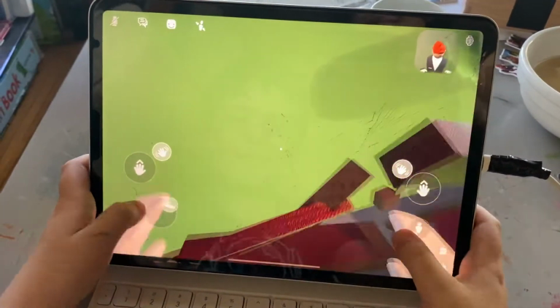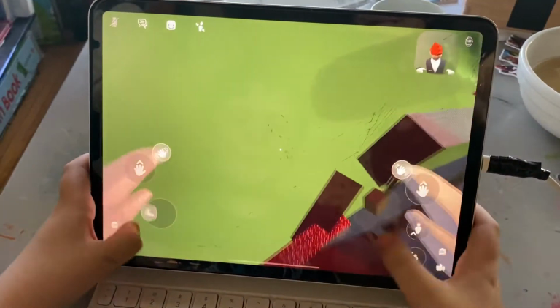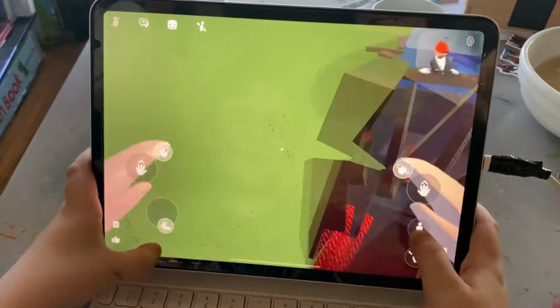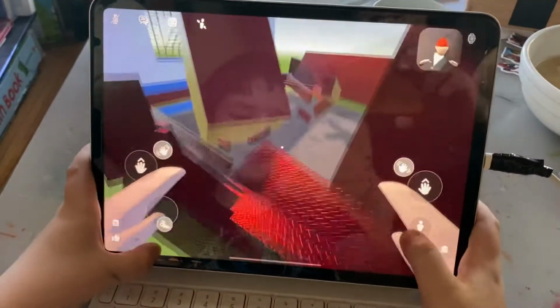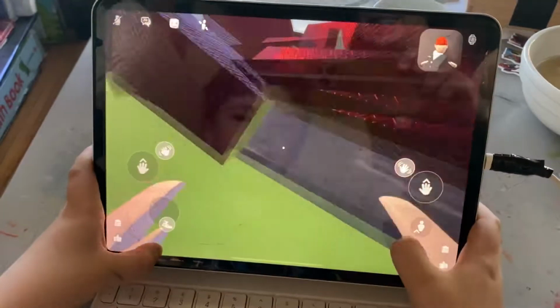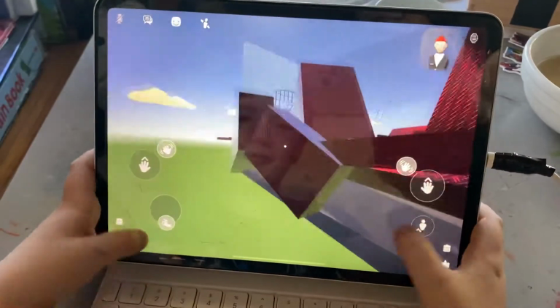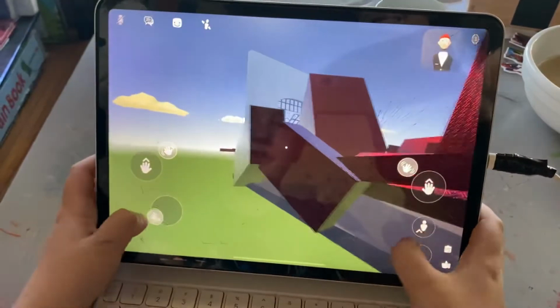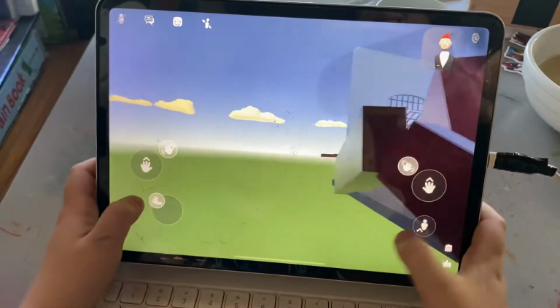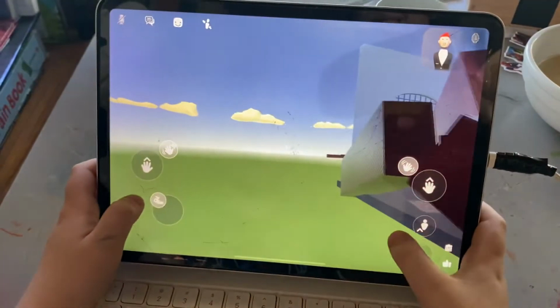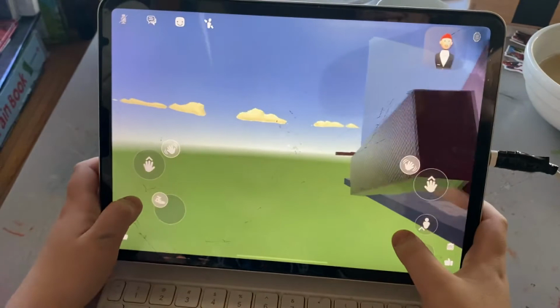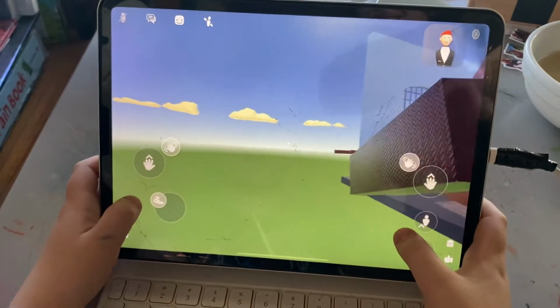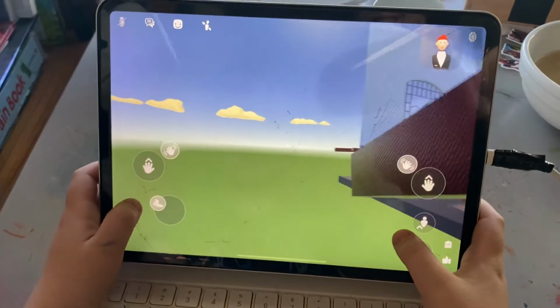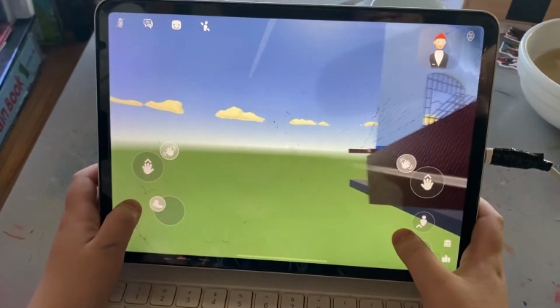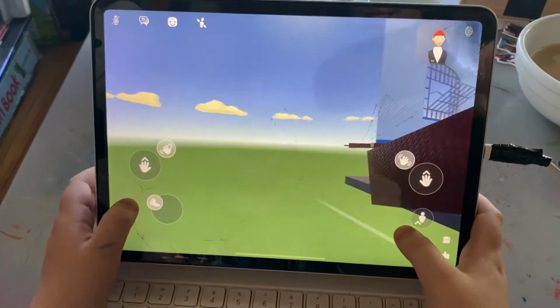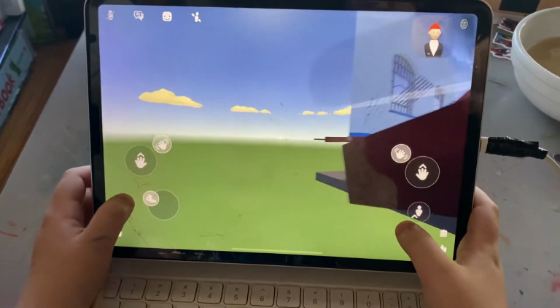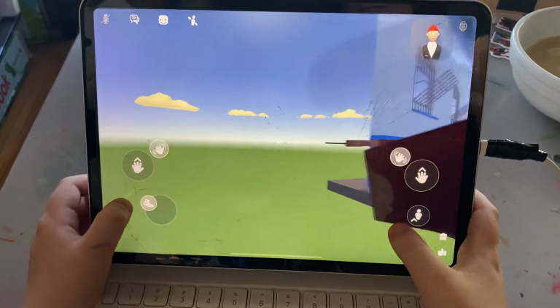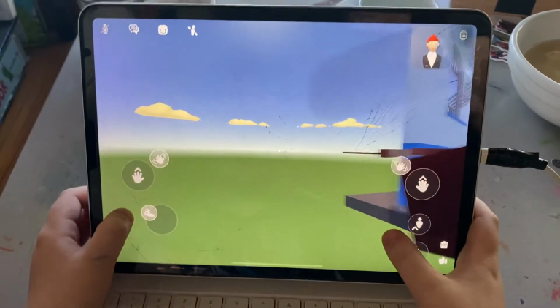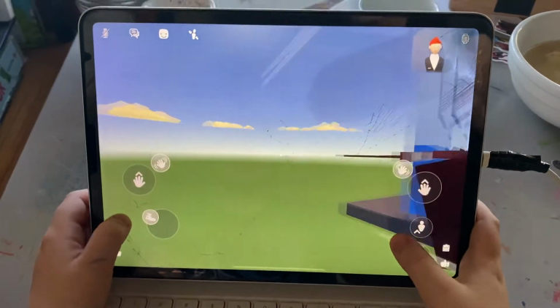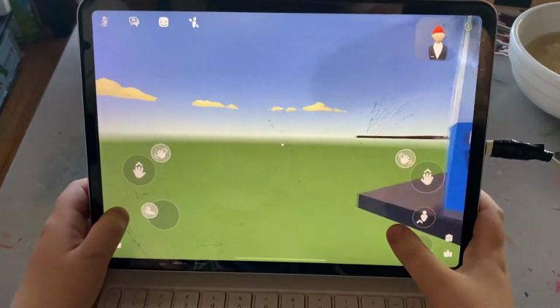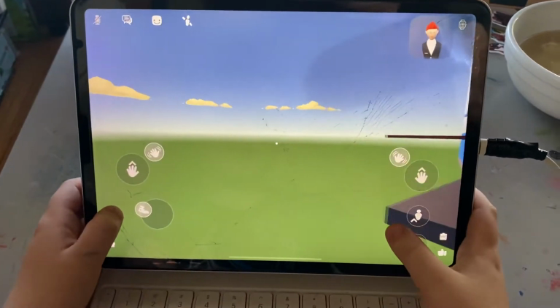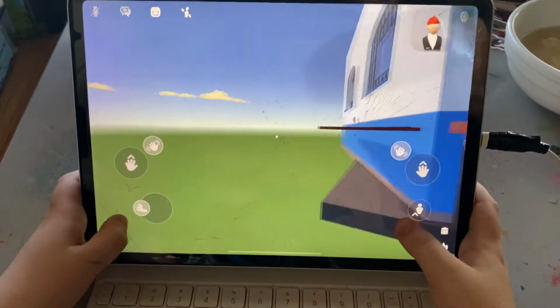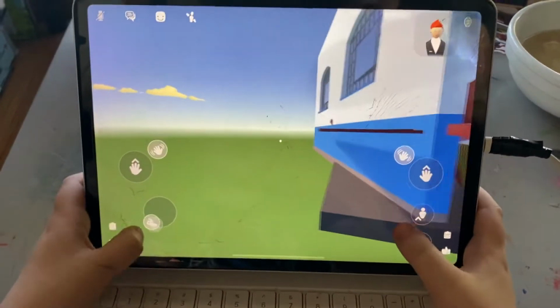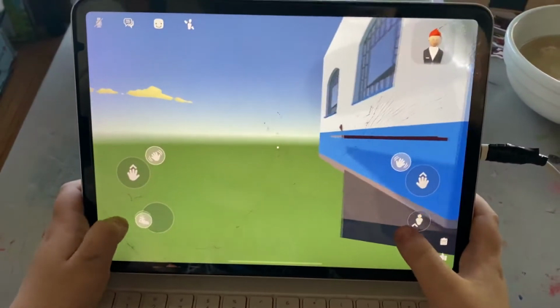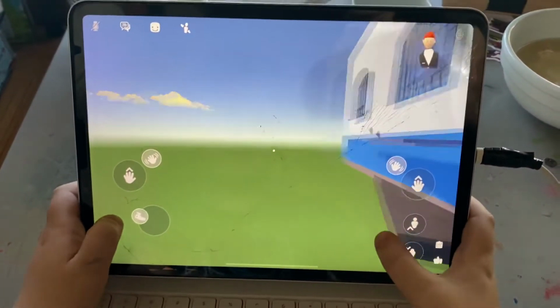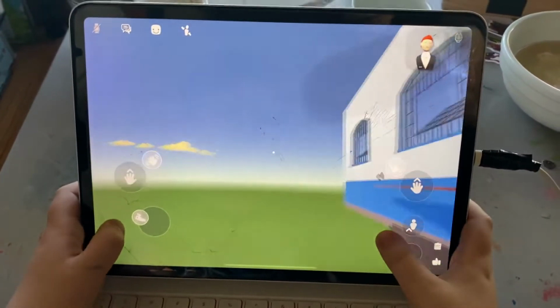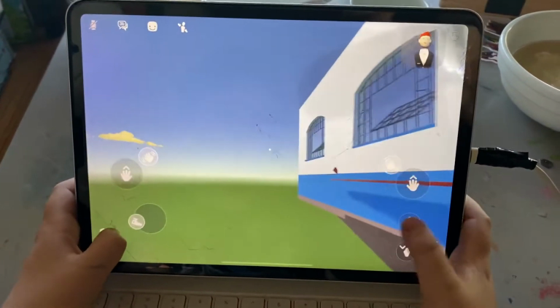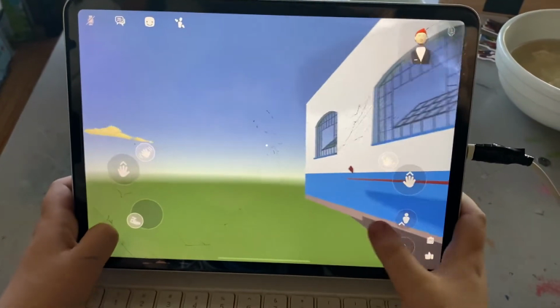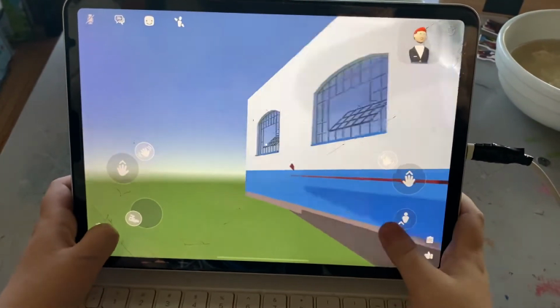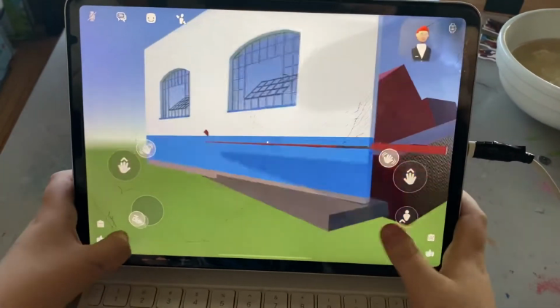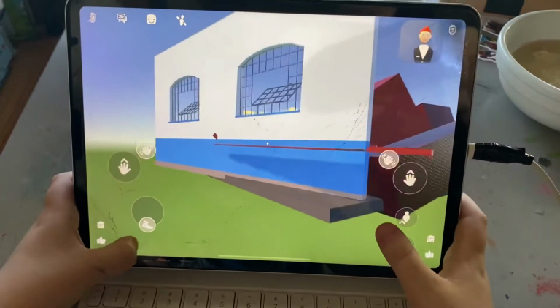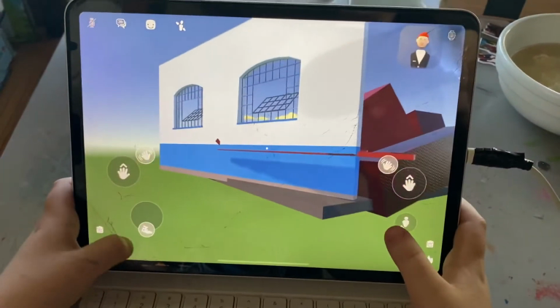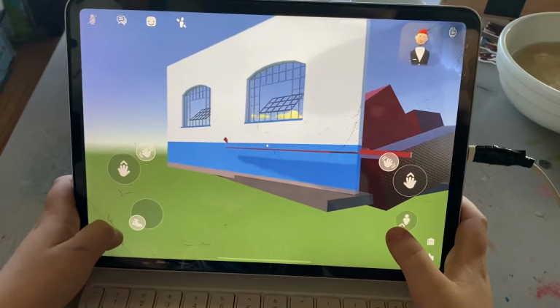Then we go here, here, here. I did this all with the maker pen.